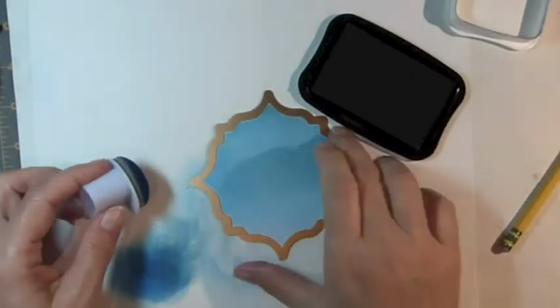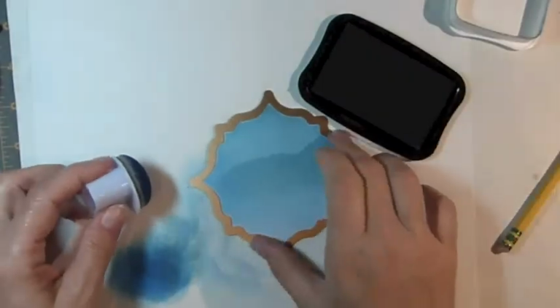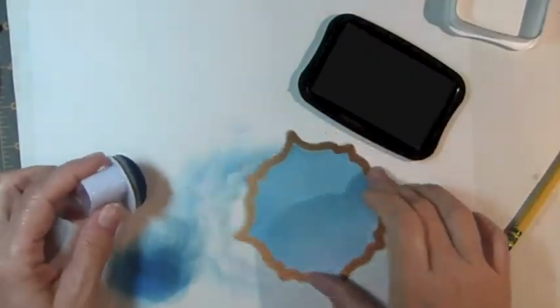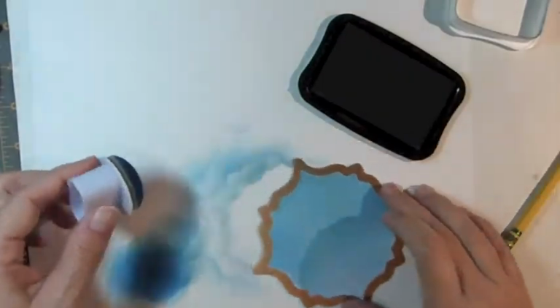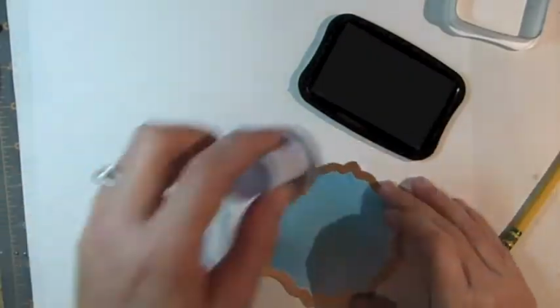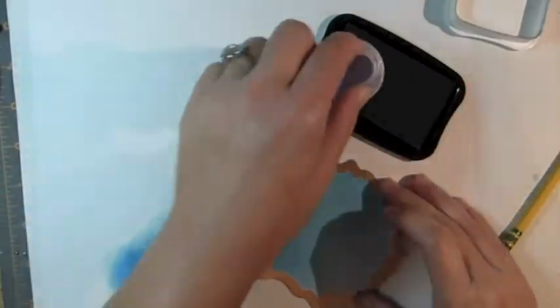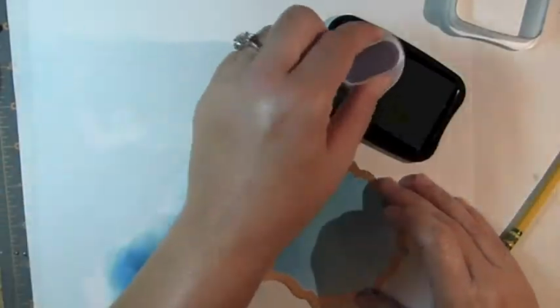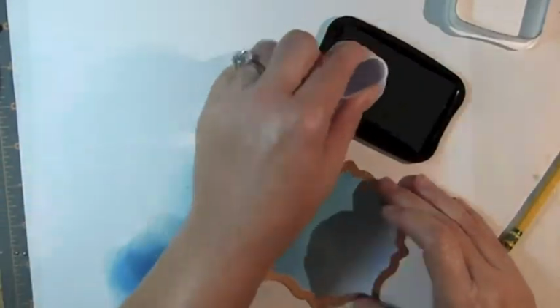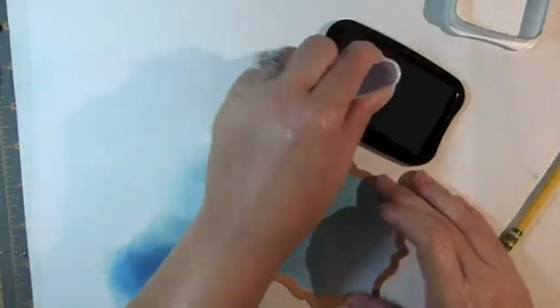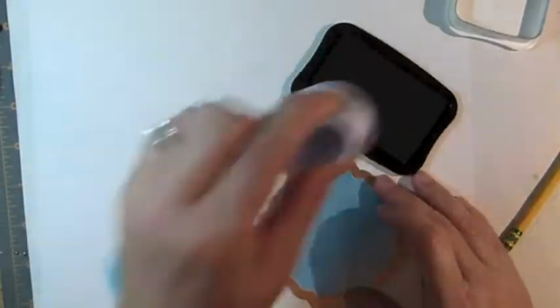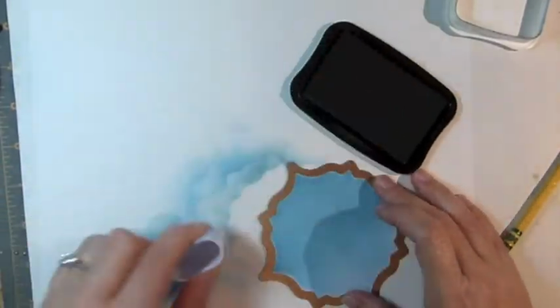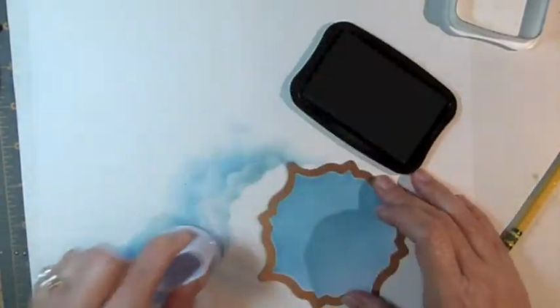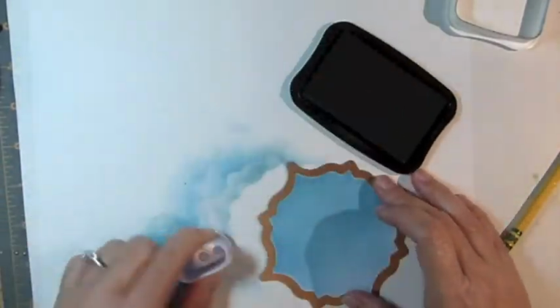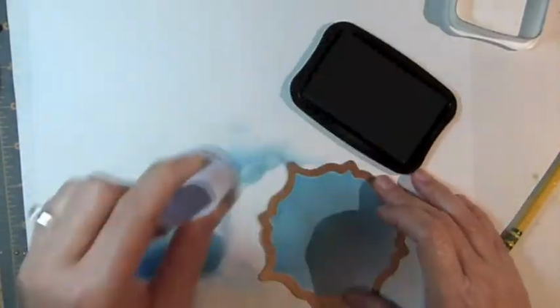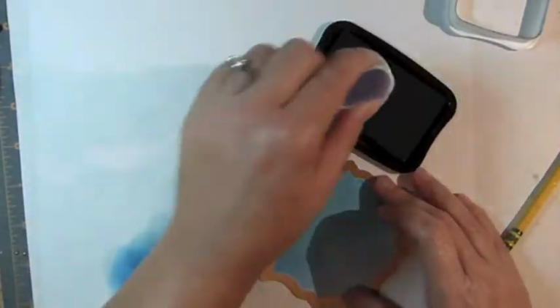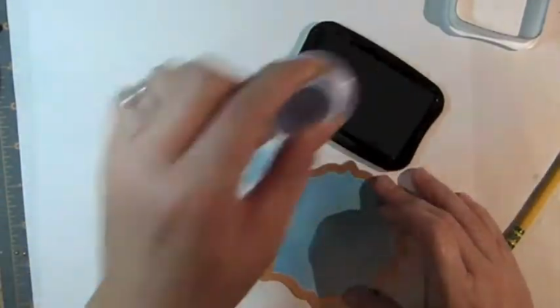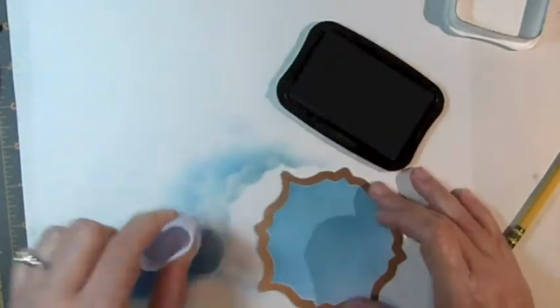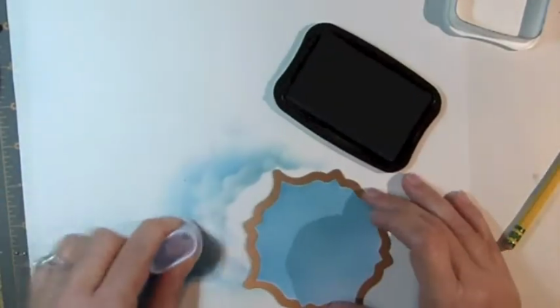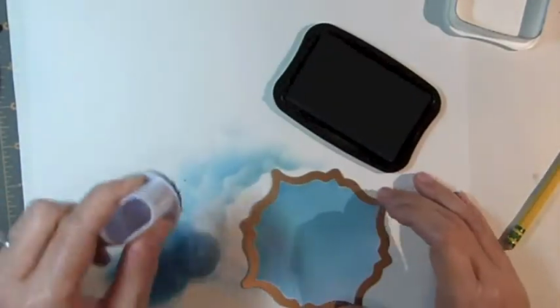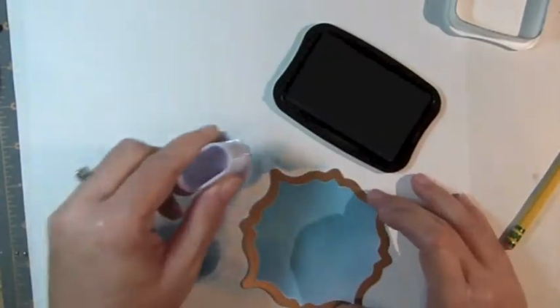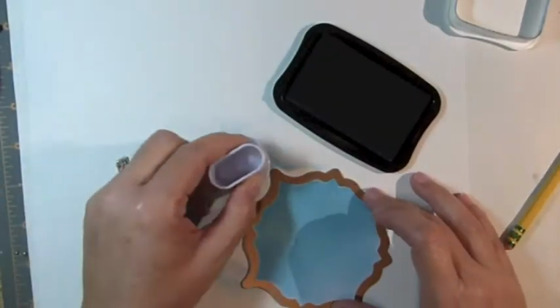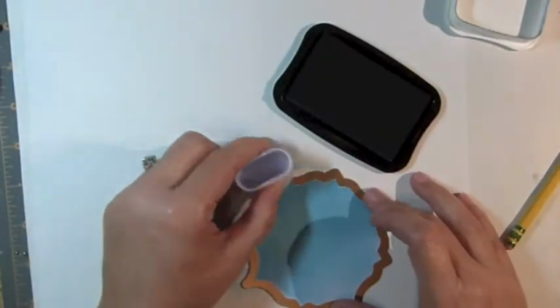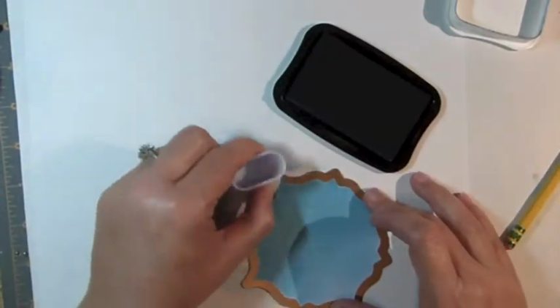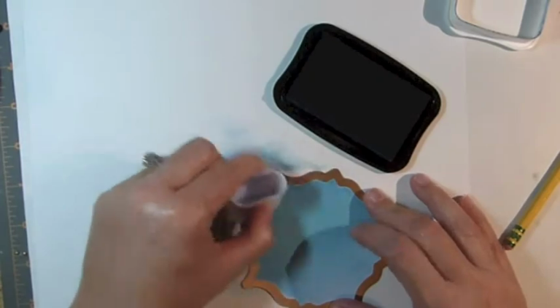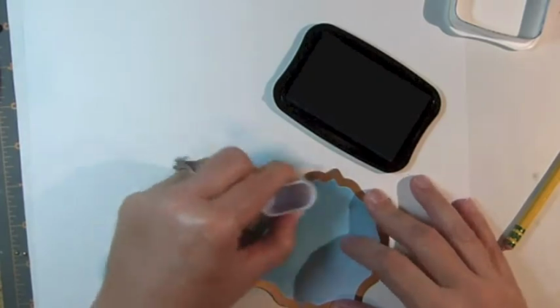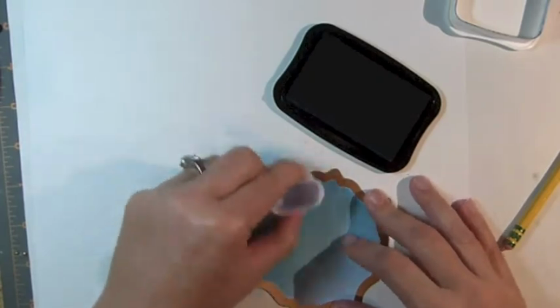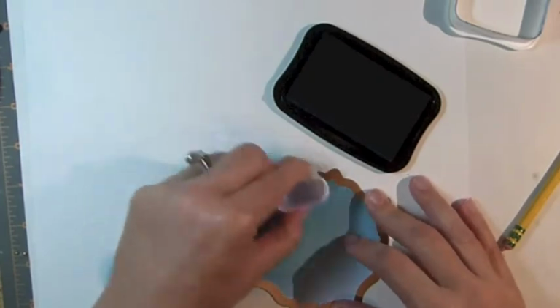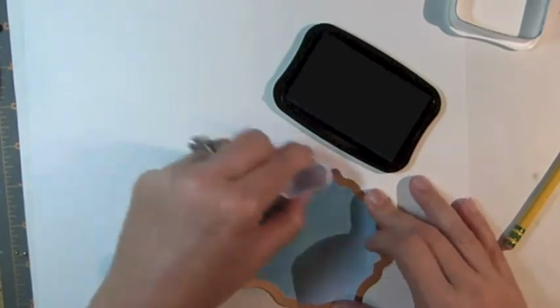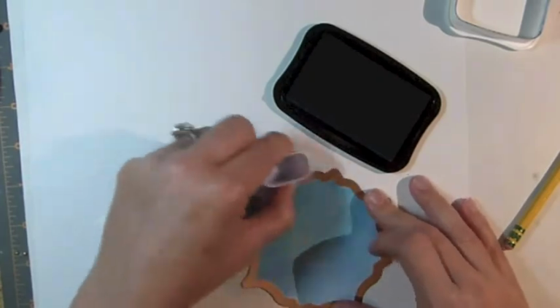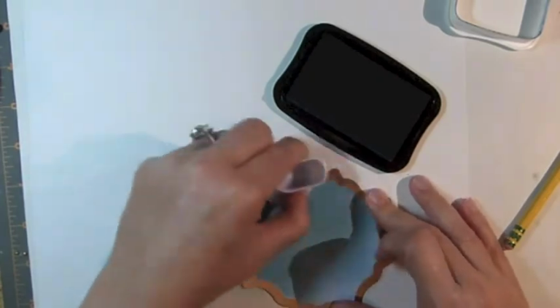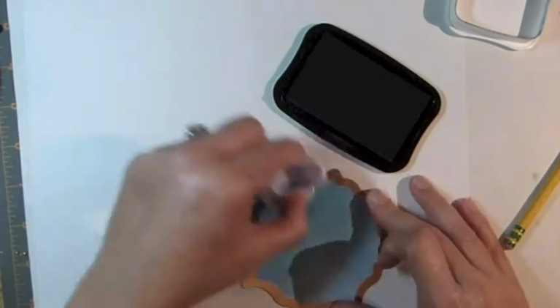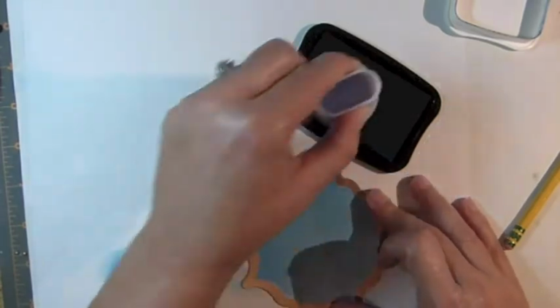Next, switch to a navy blue ink and sponge just along the very top of the die template.